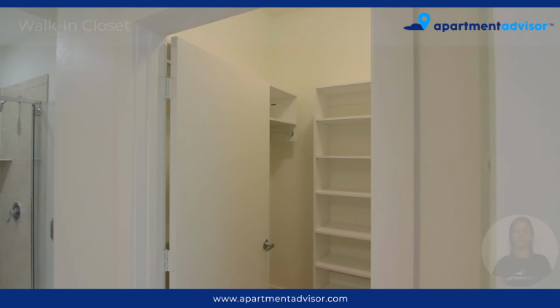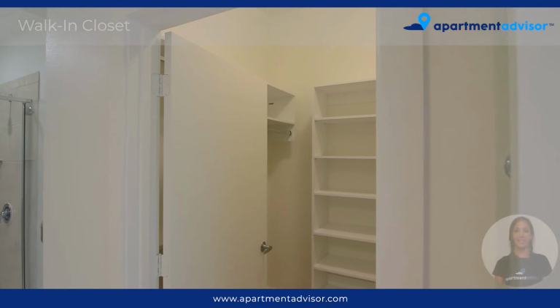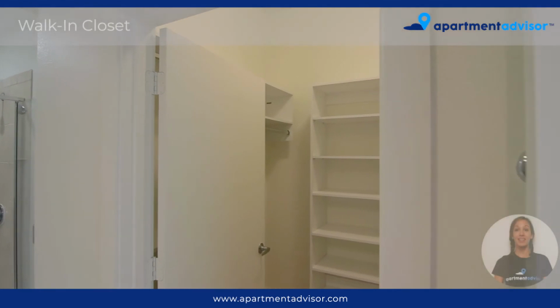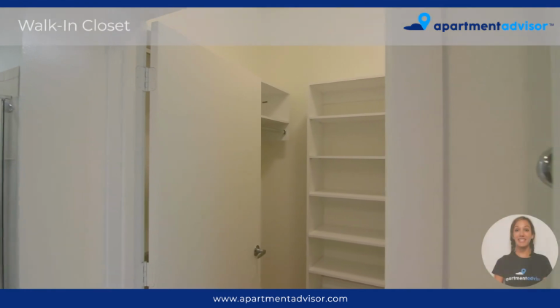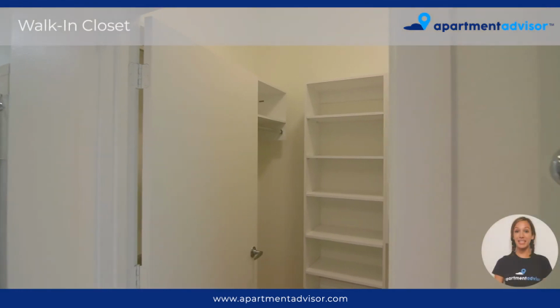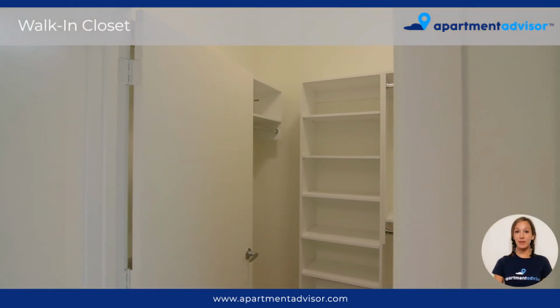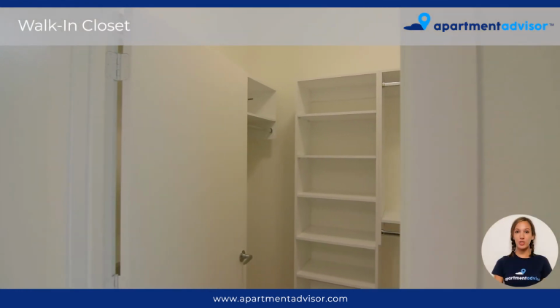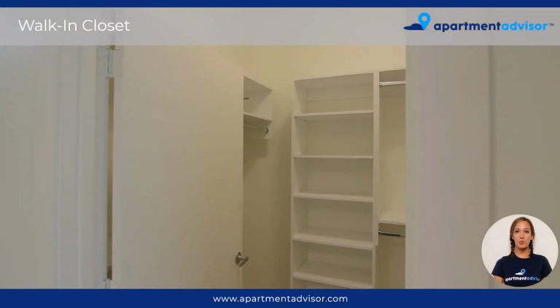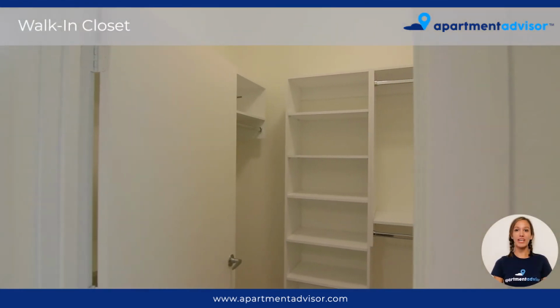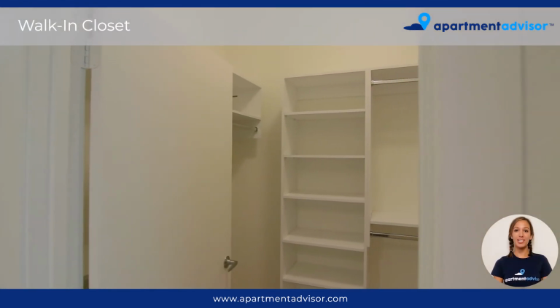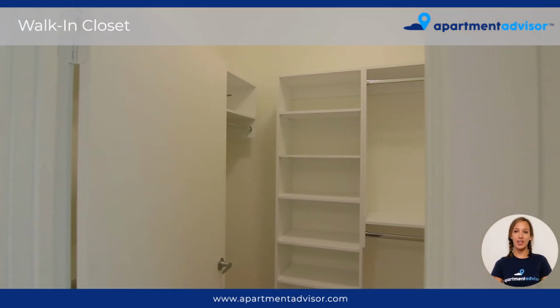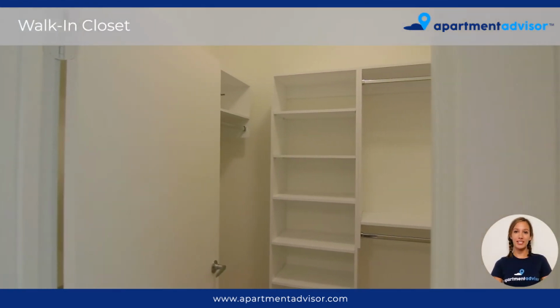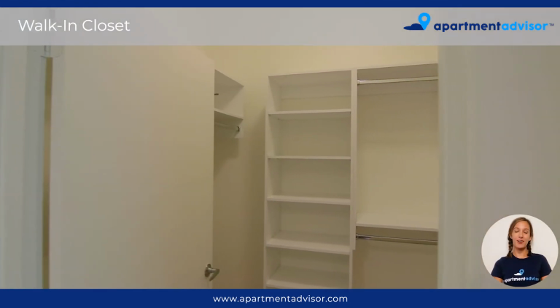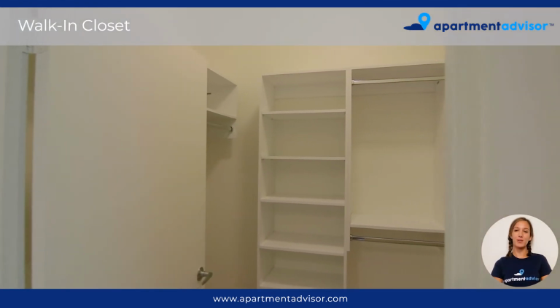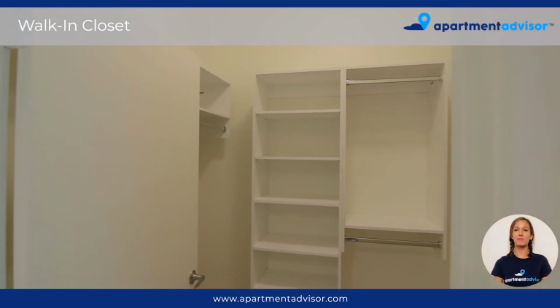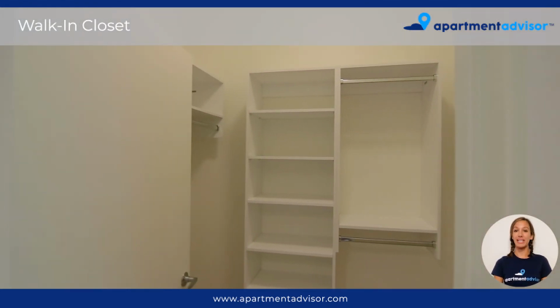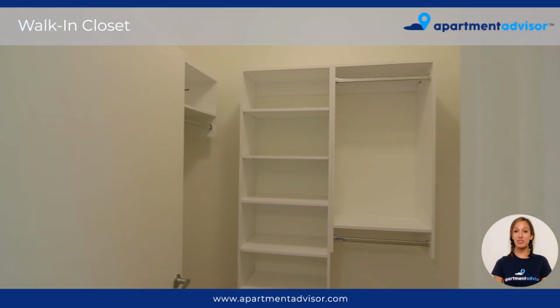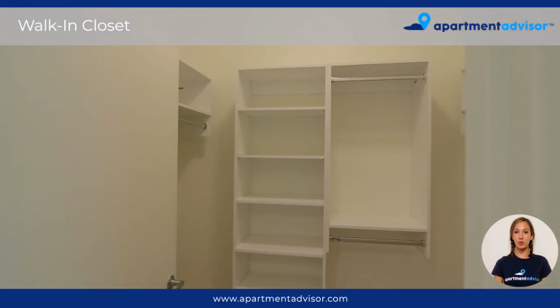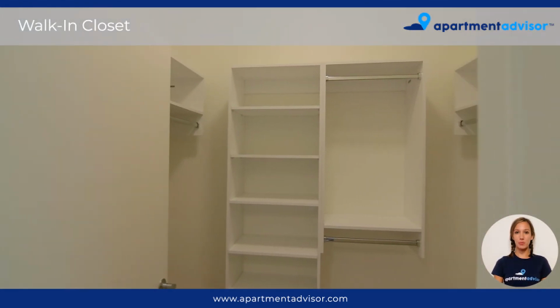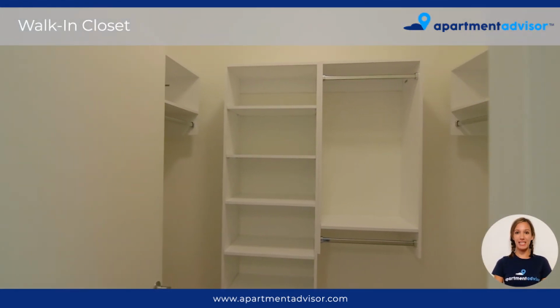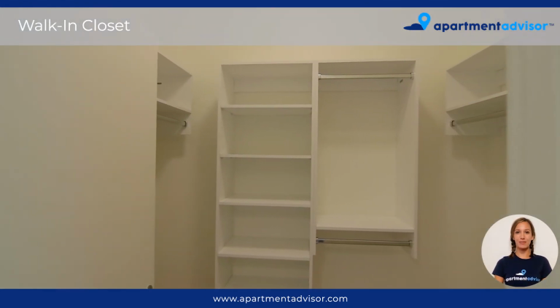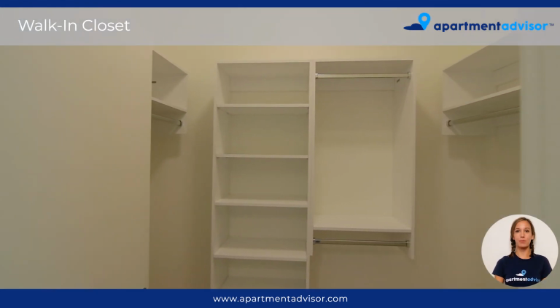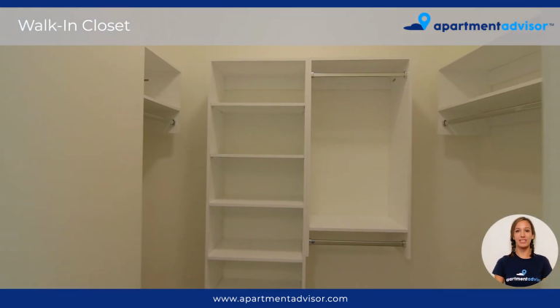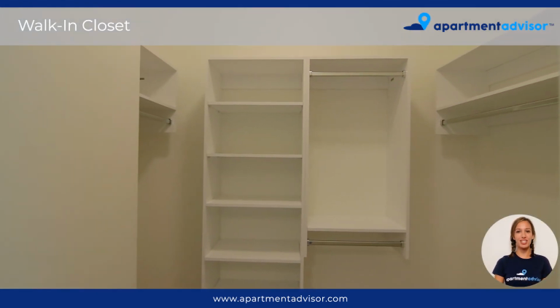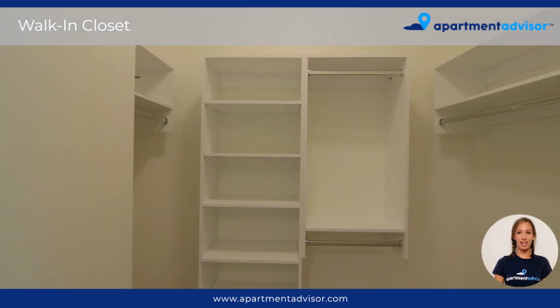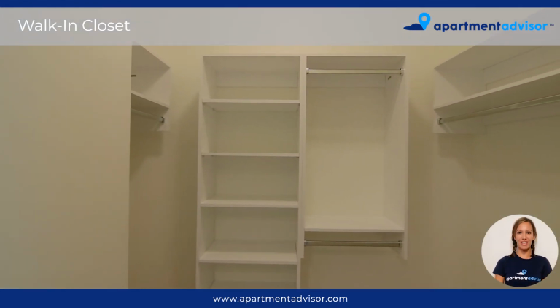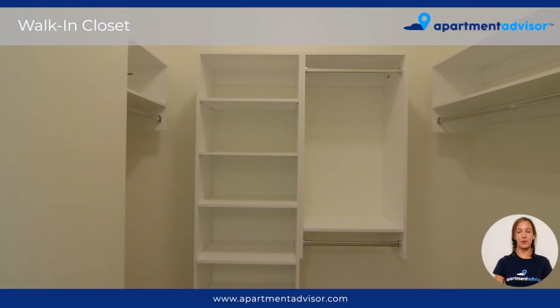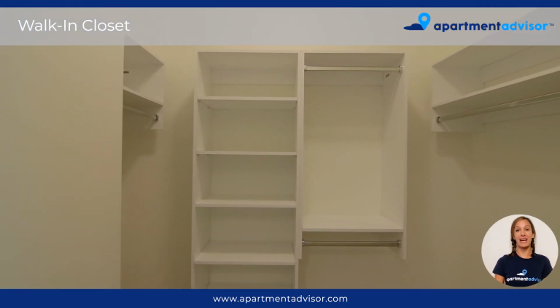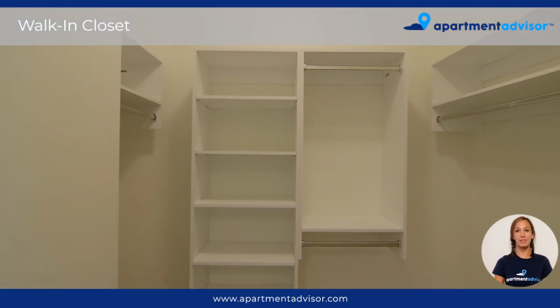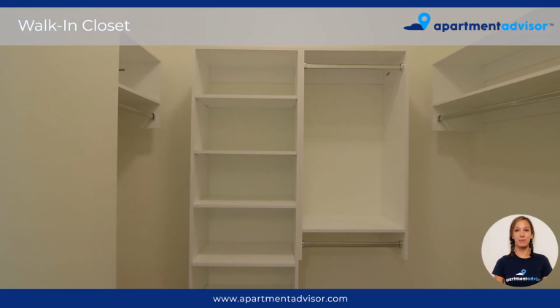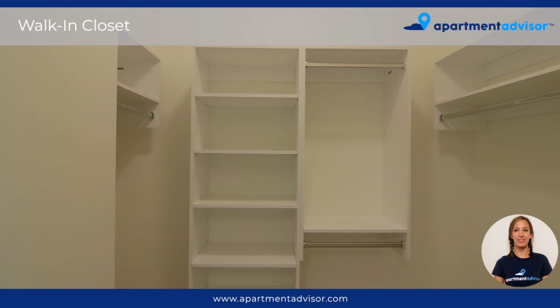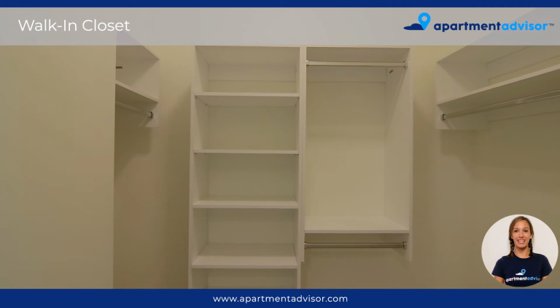The second bedroom's walk-in closet also has plenty of storage space with built-in shelving for maximum convenience.